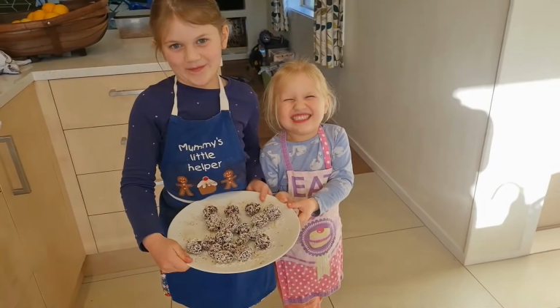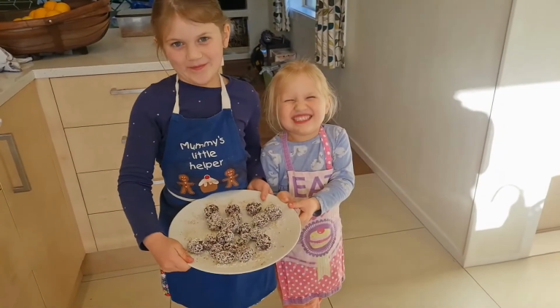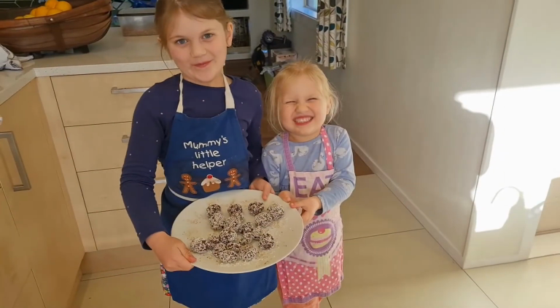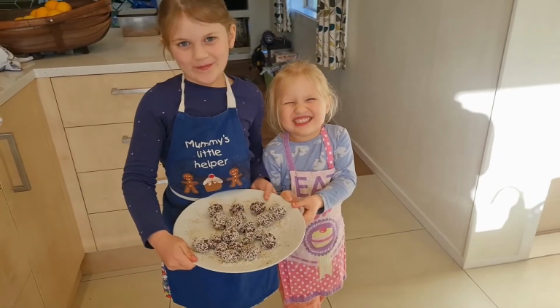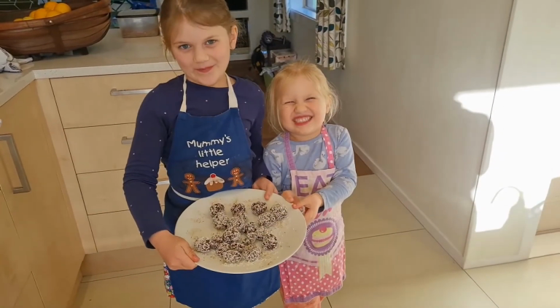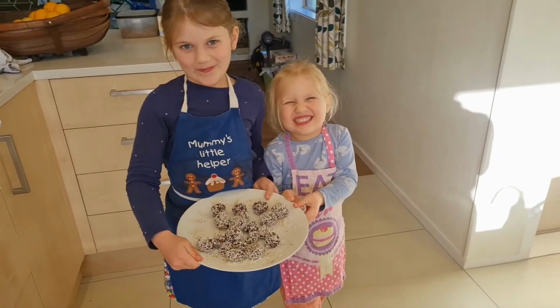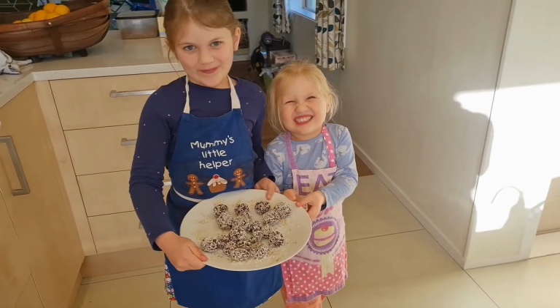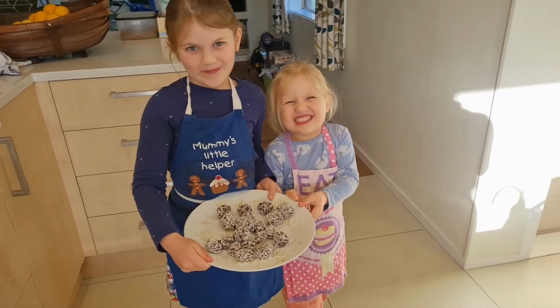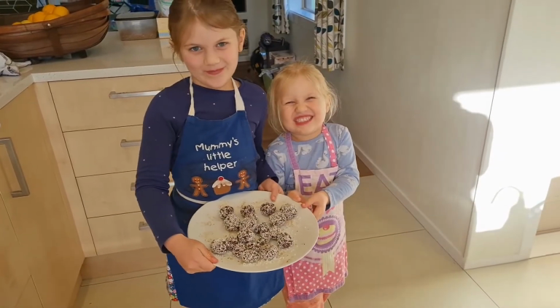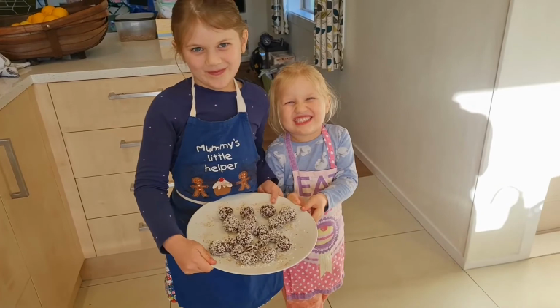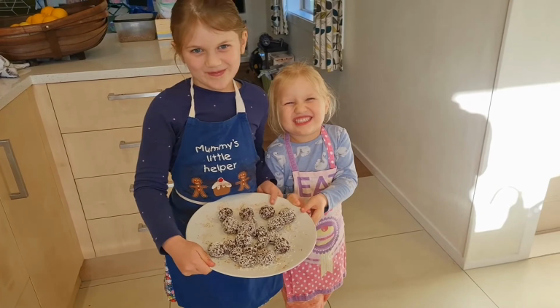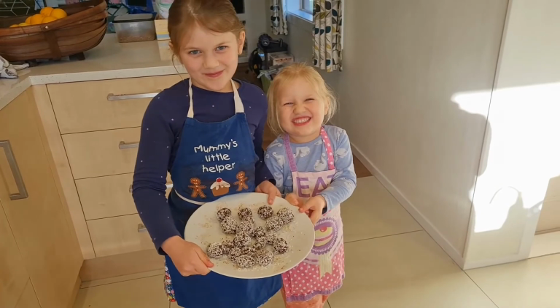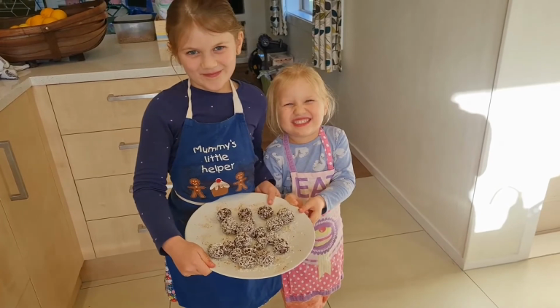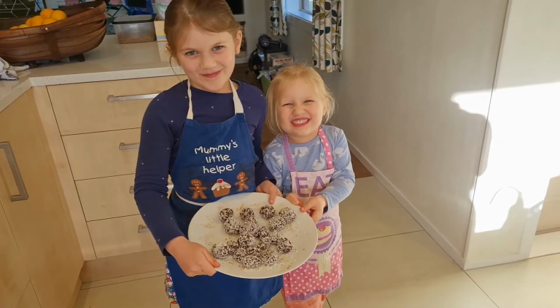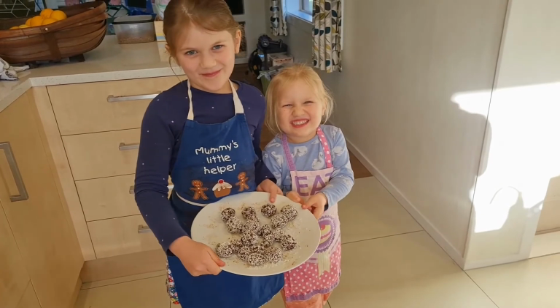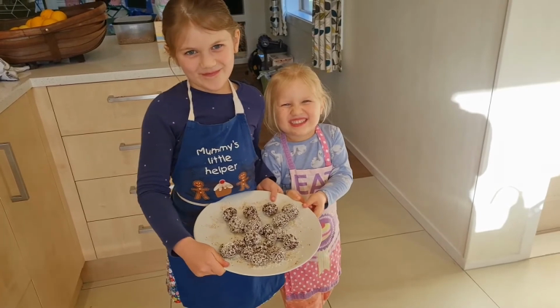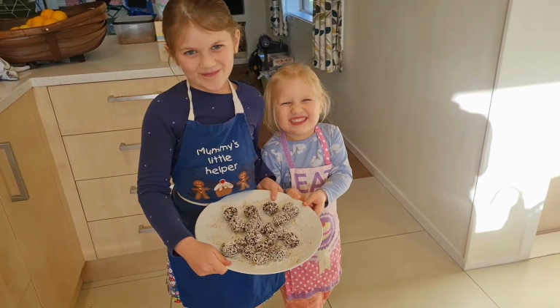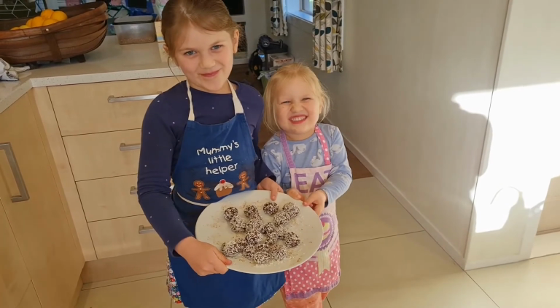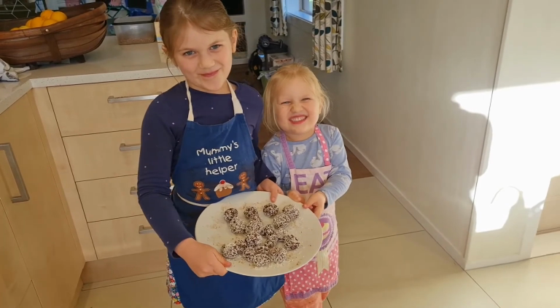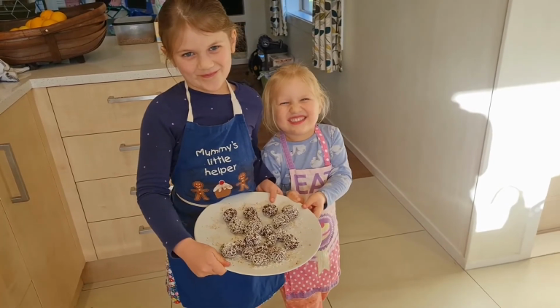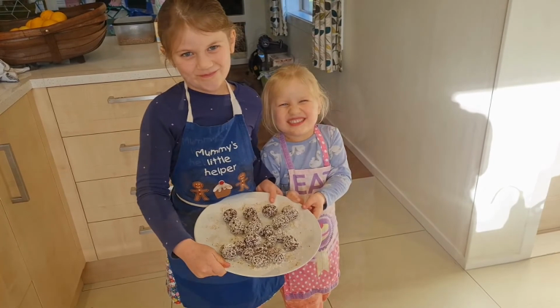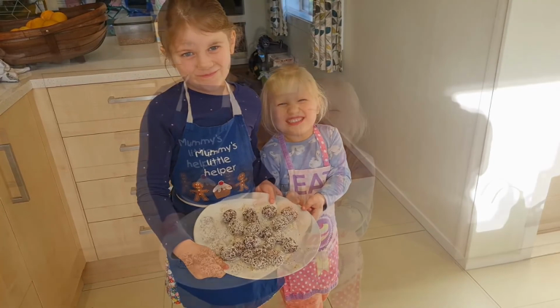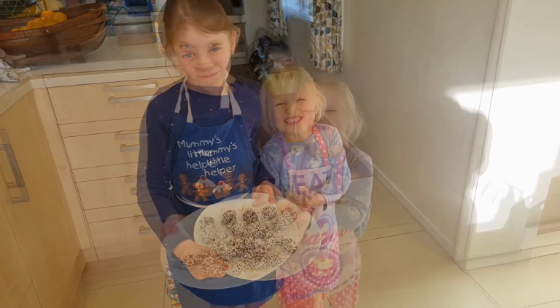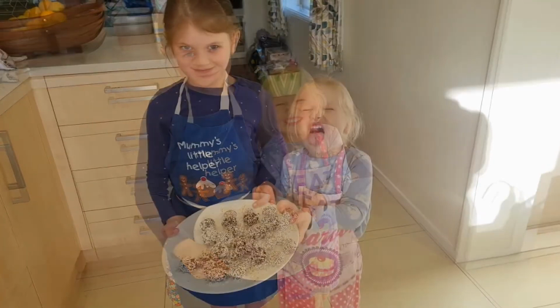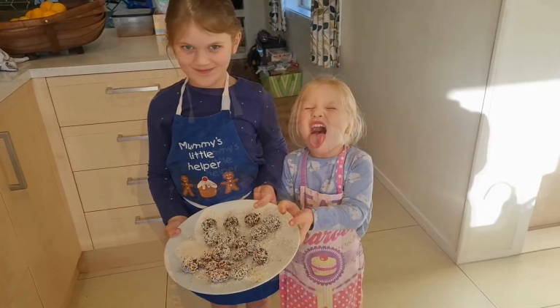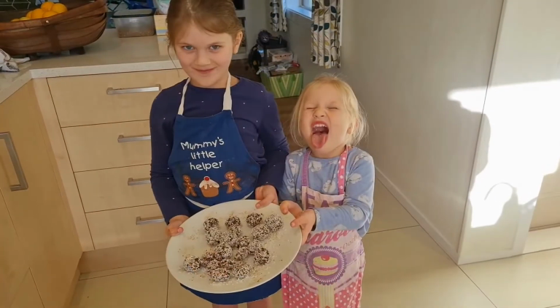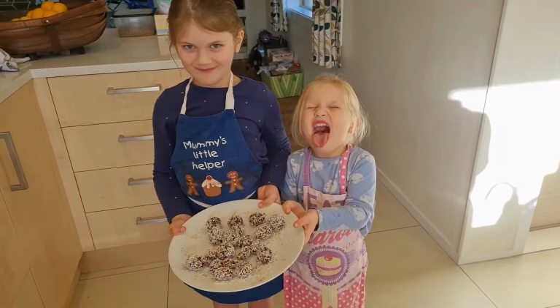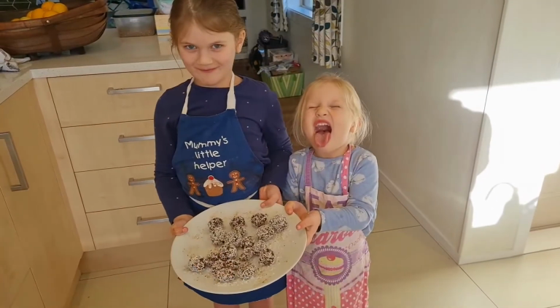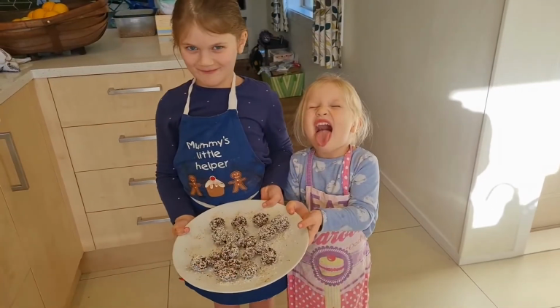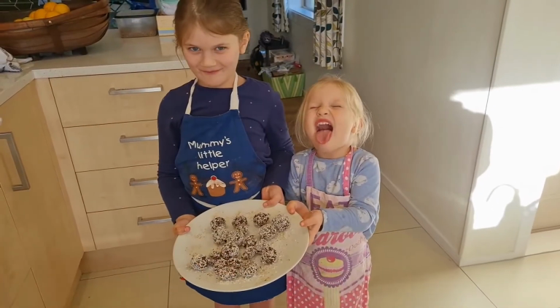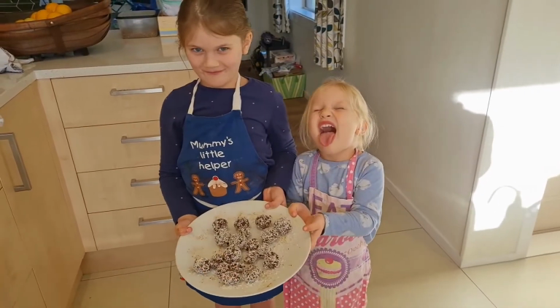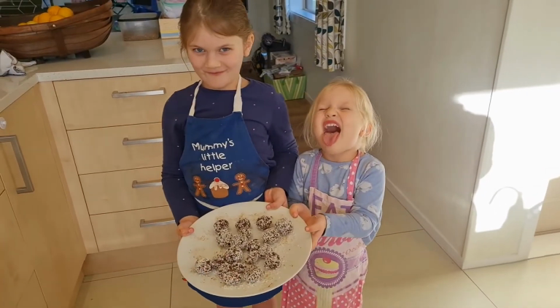A huge thank you to Edmonds and KidspotNZ for allowing us to review this lovely cookbook. Thanks for watching!